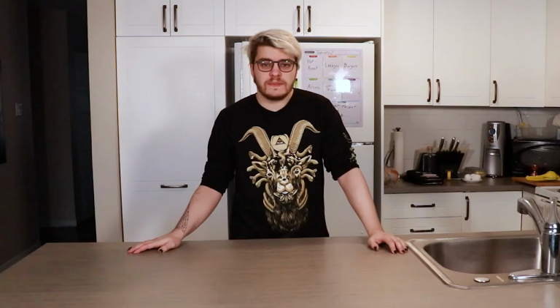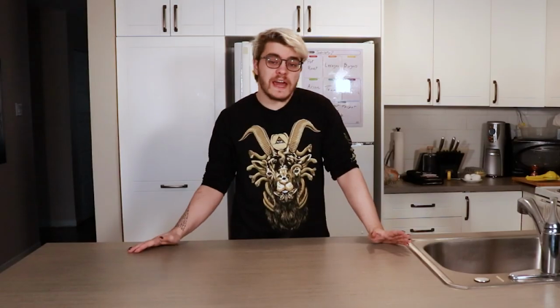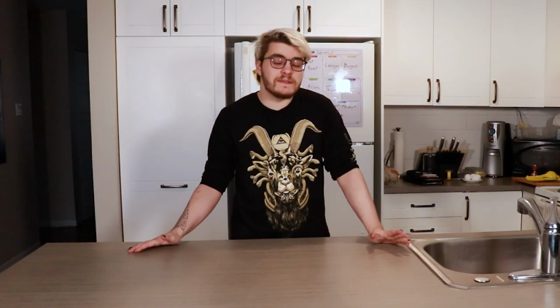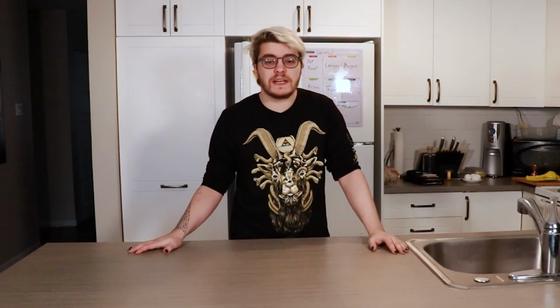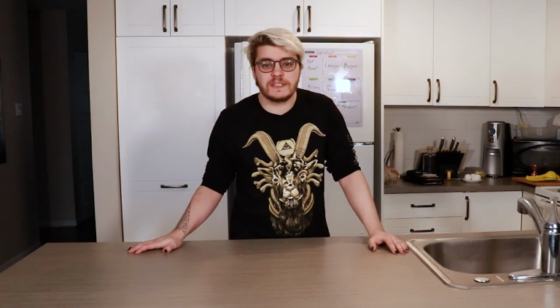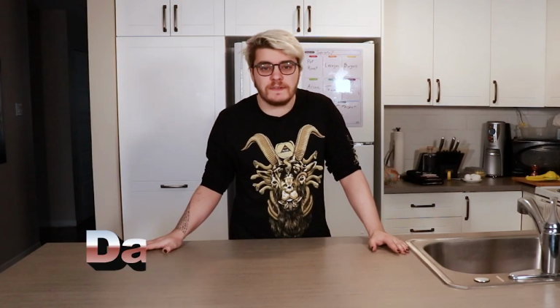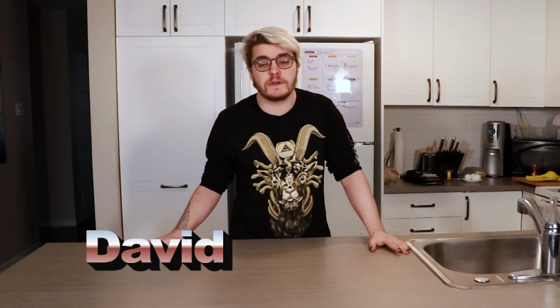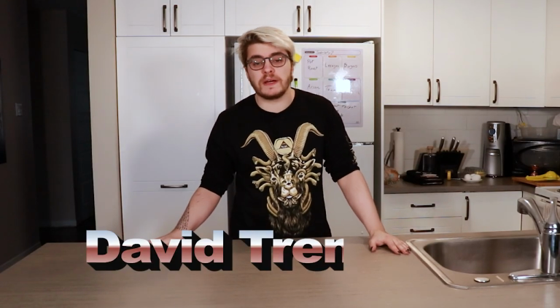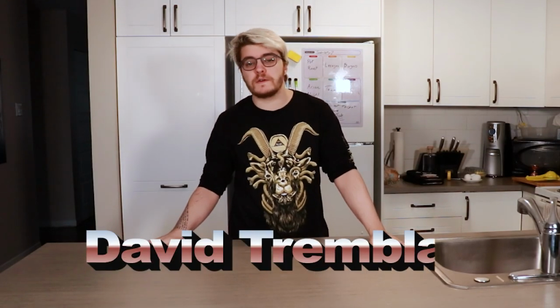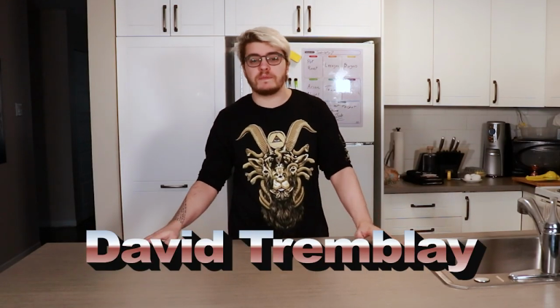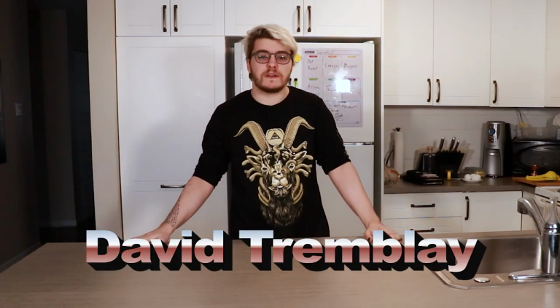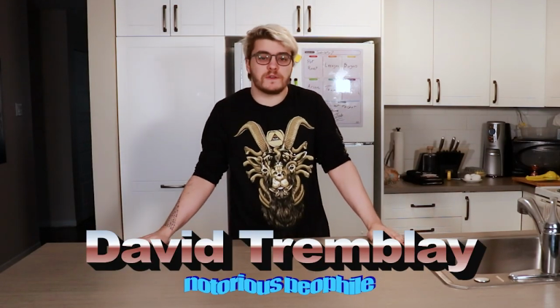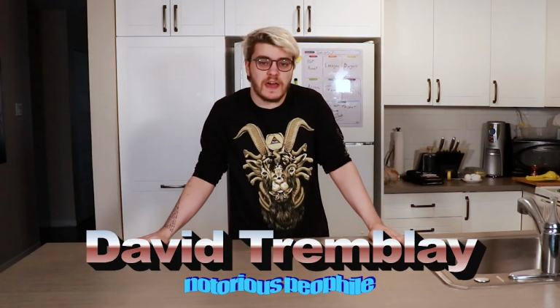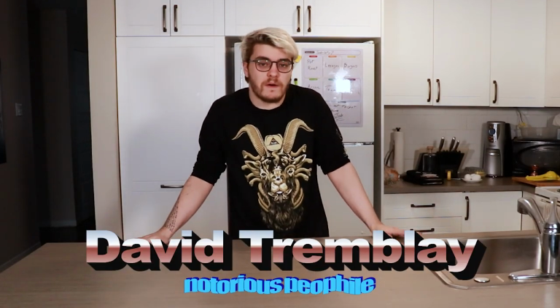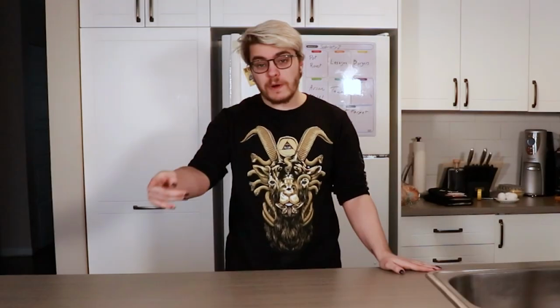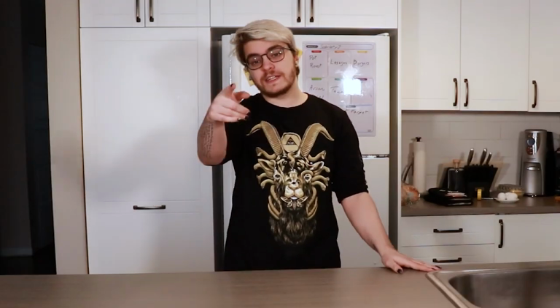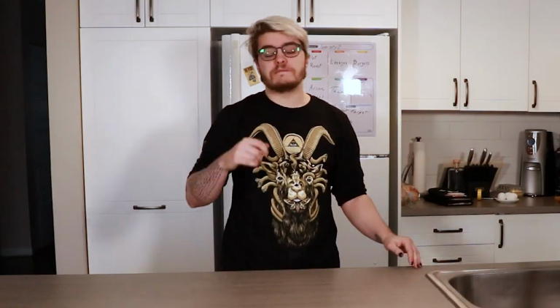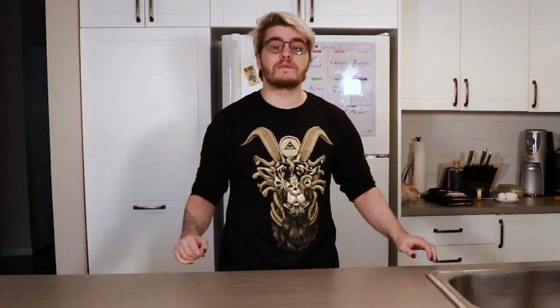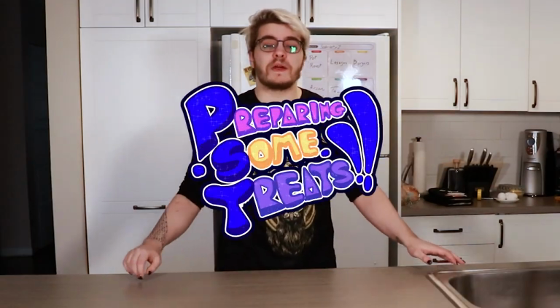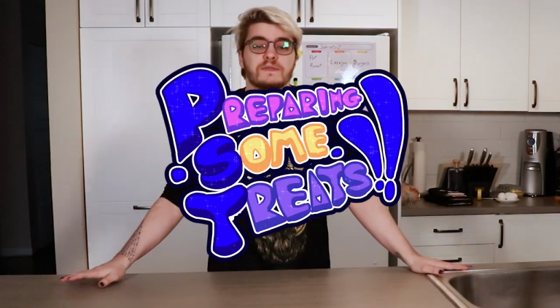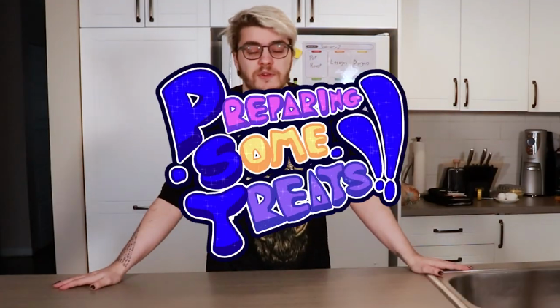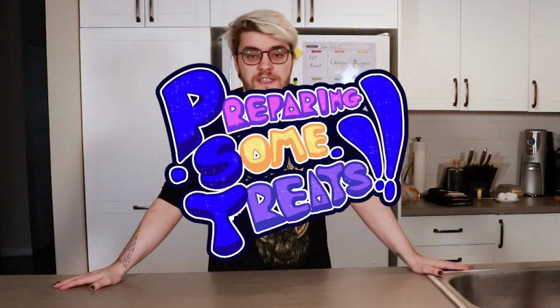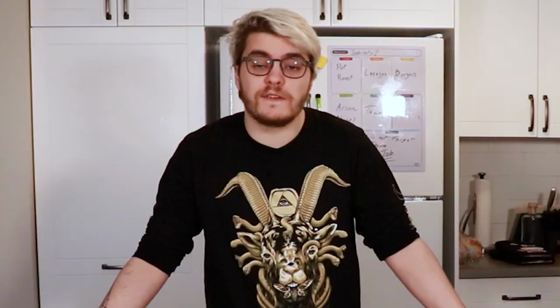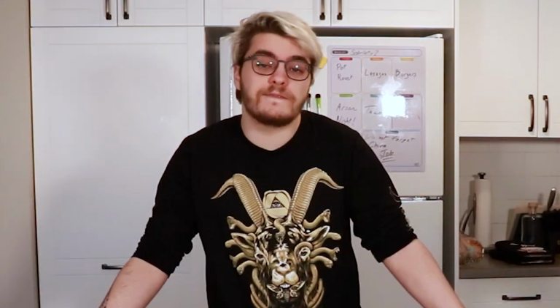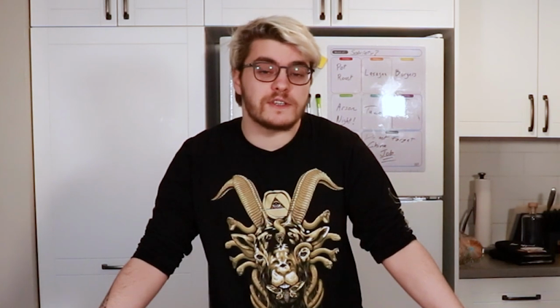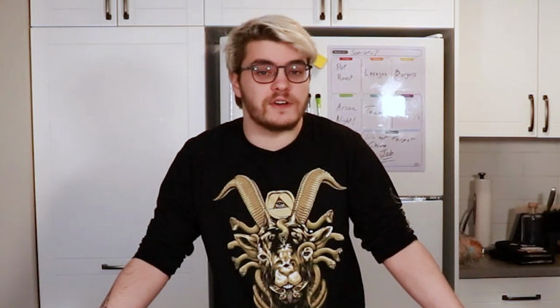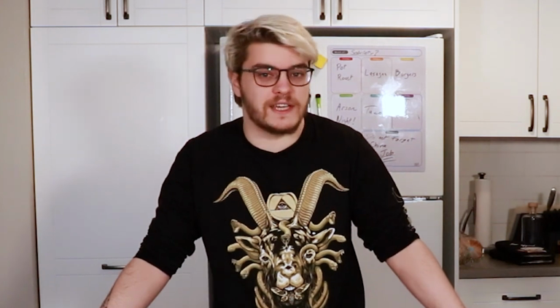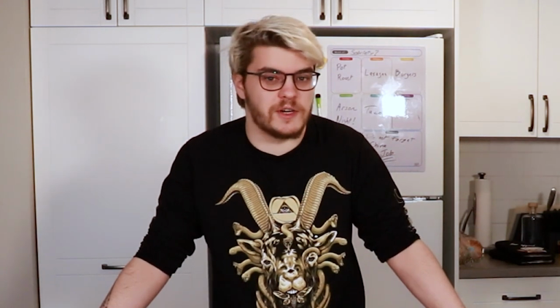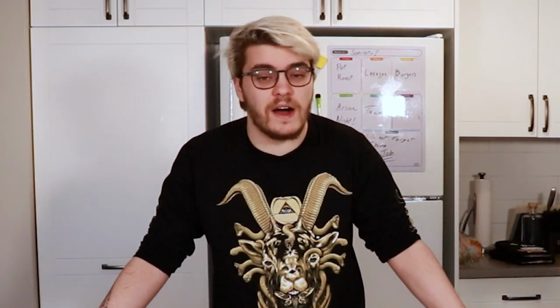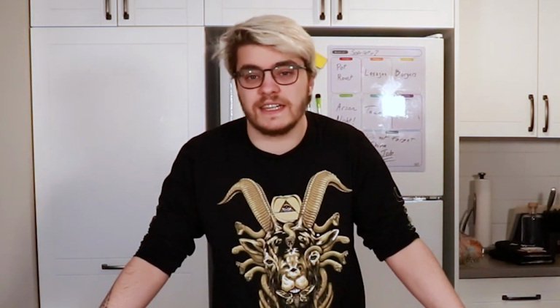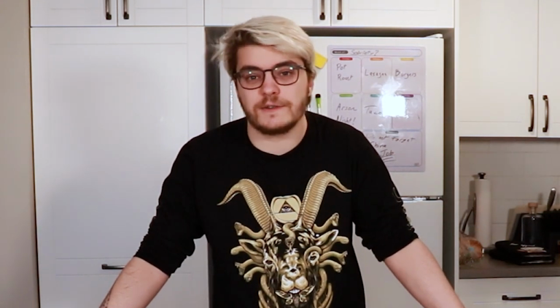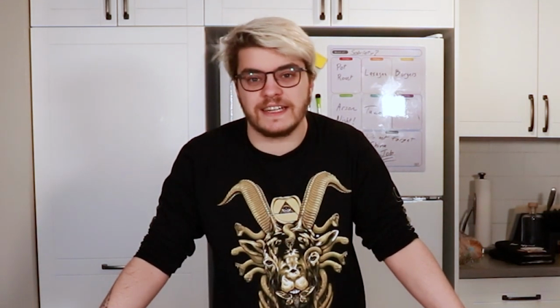Hey, my name's David, but you might know me better as SirMeow, and welcome to Preparing Some Treats, the first cooking show on the internet.